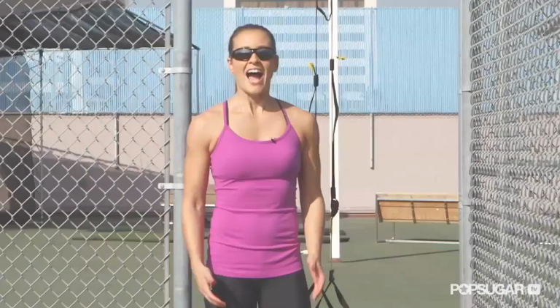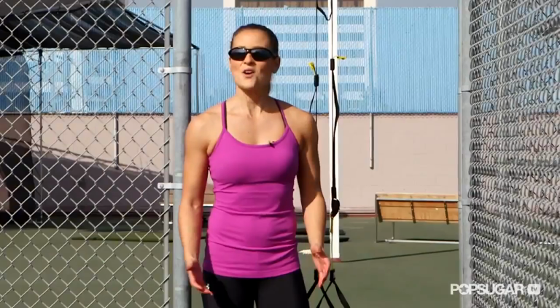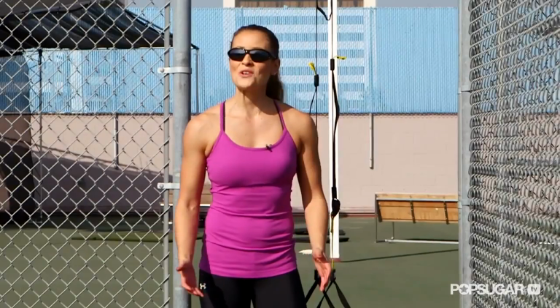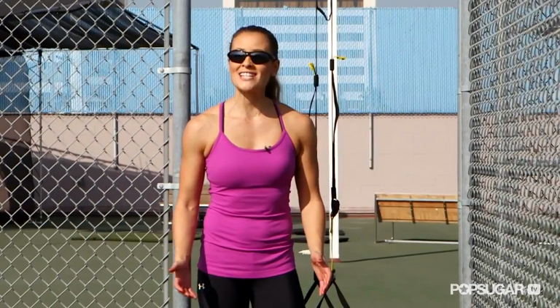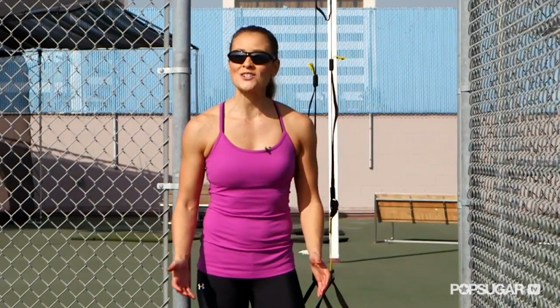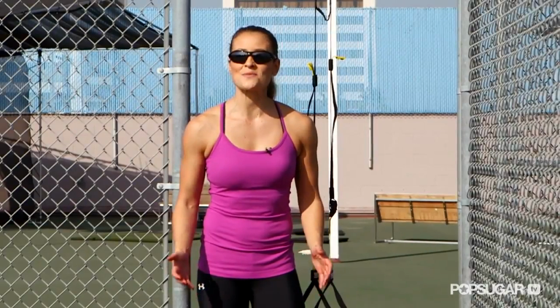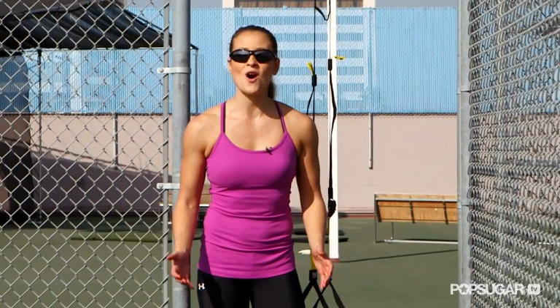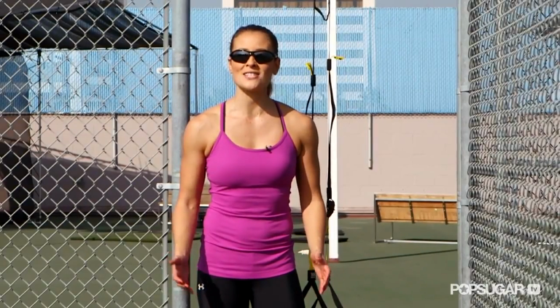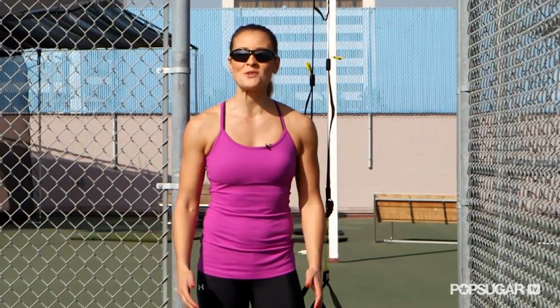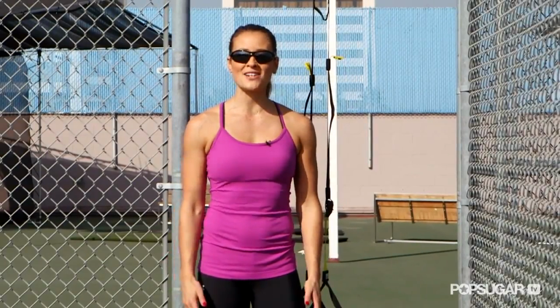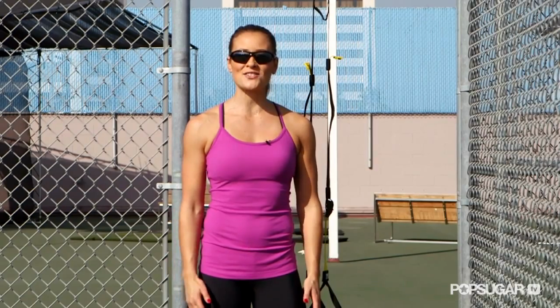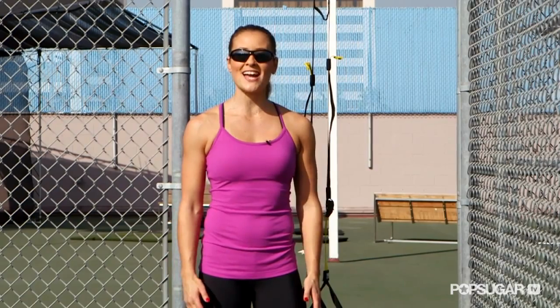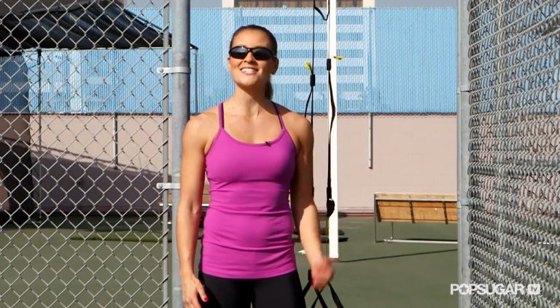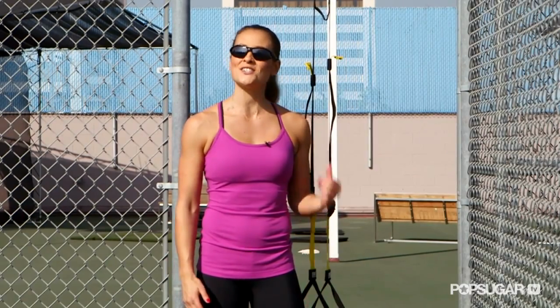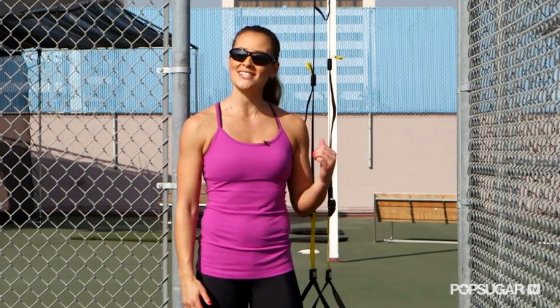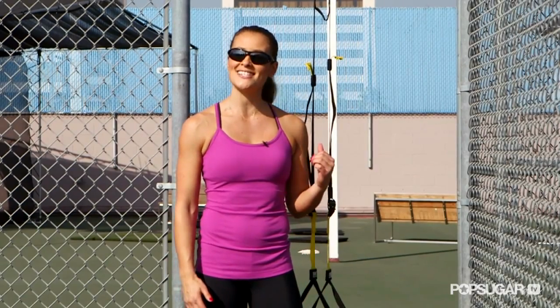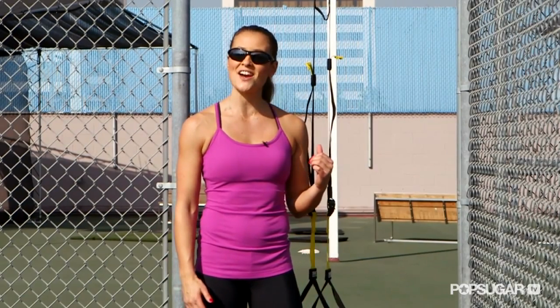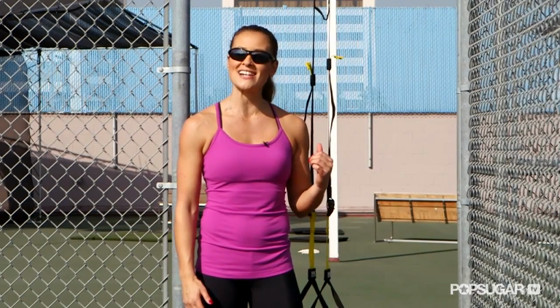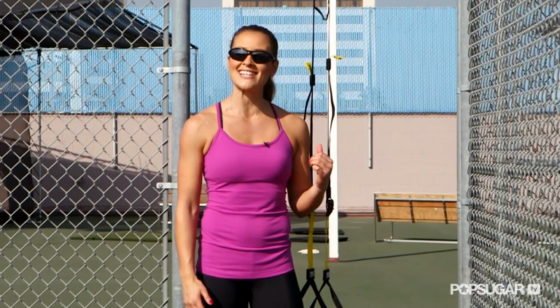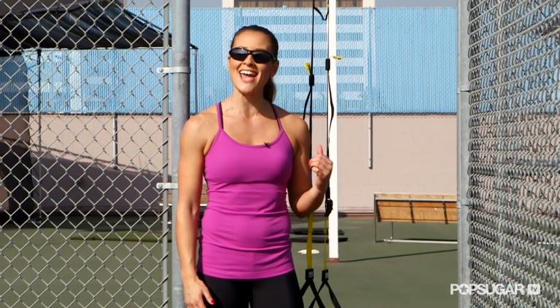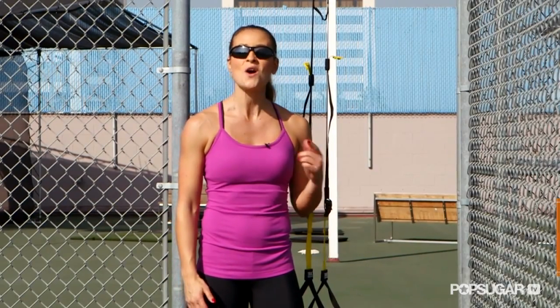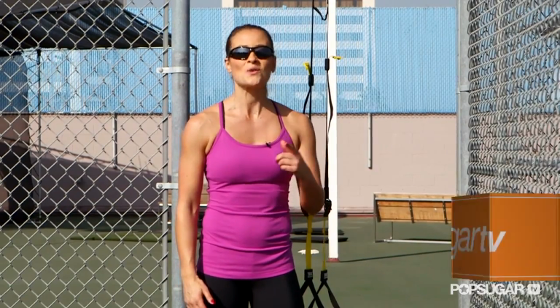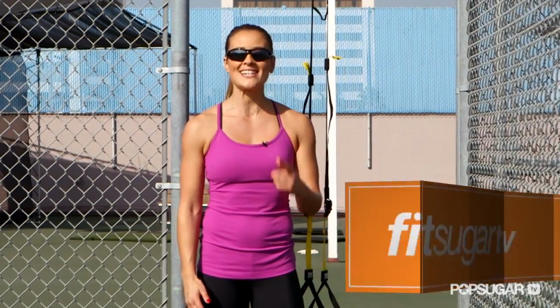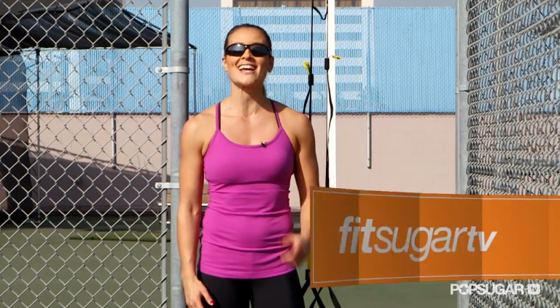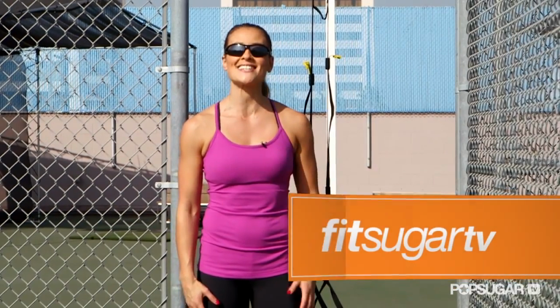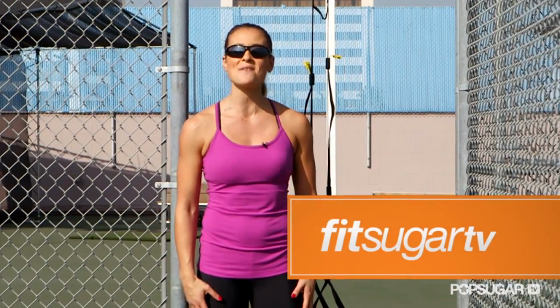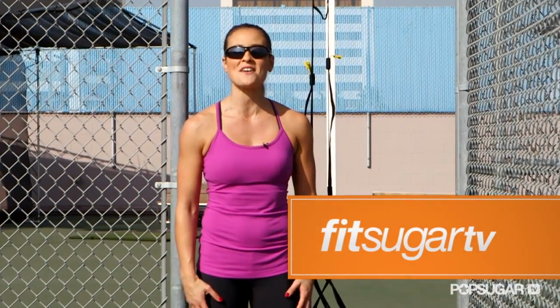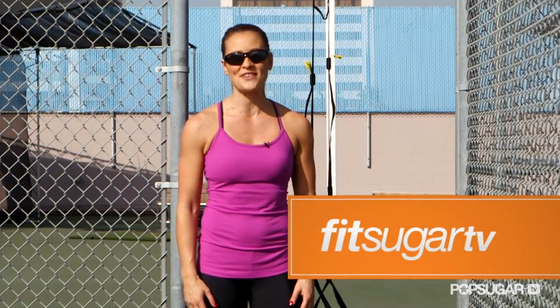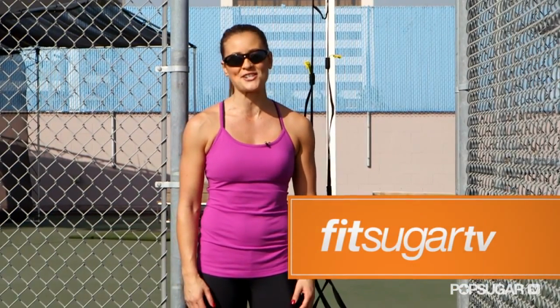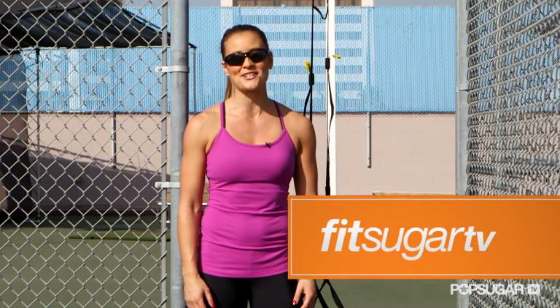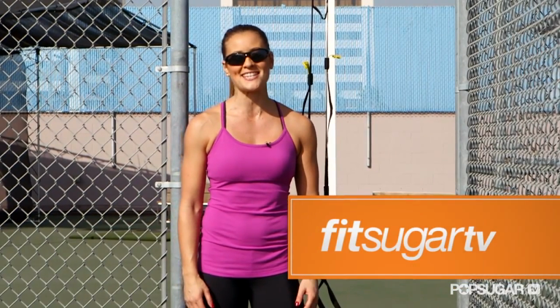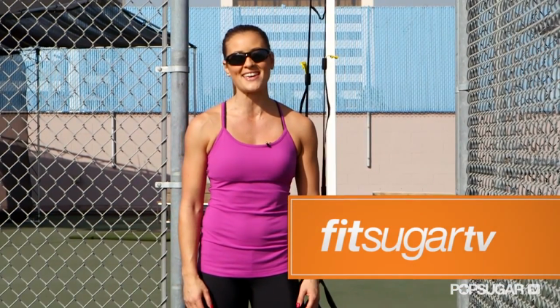I hope you guys learned some awesome new exercises using the TRX today. We'll see you next time on FitSugar TV.